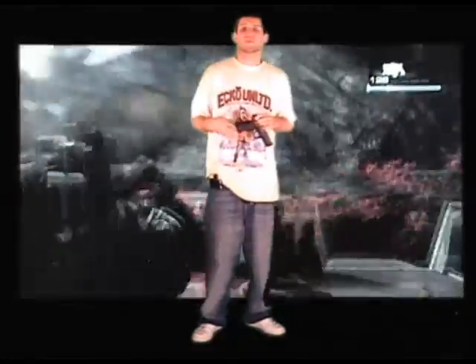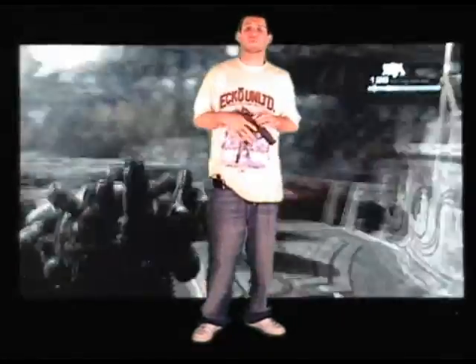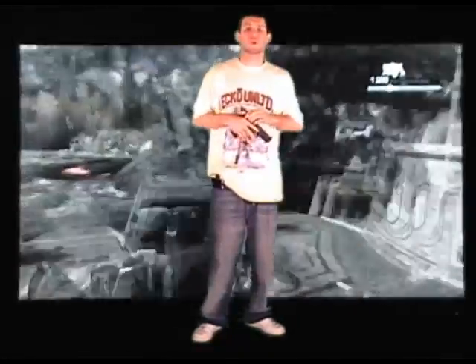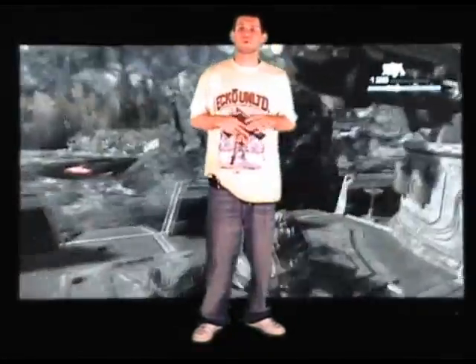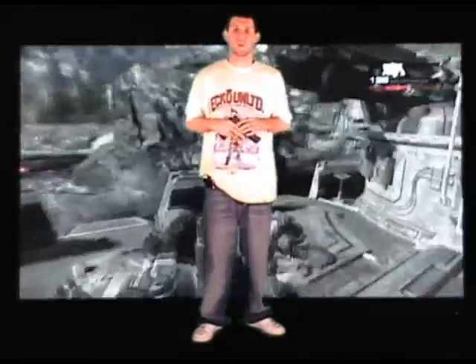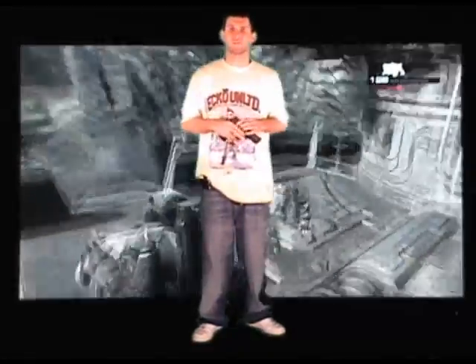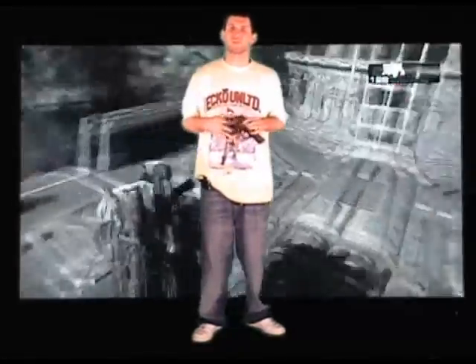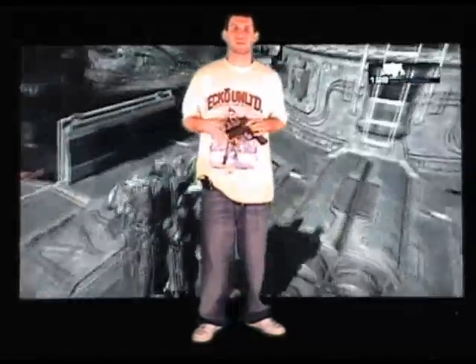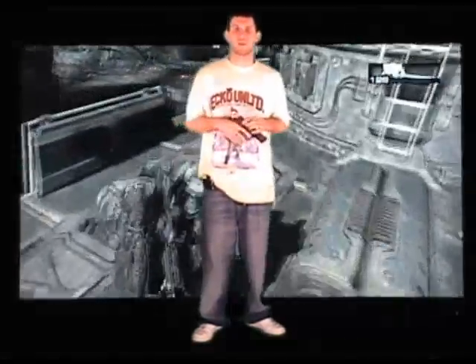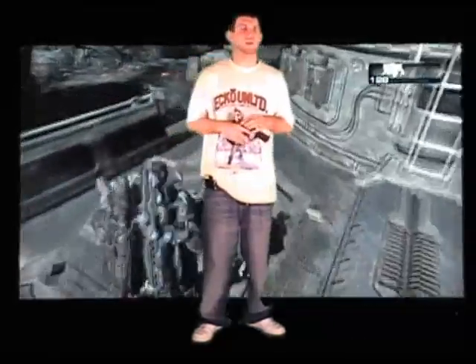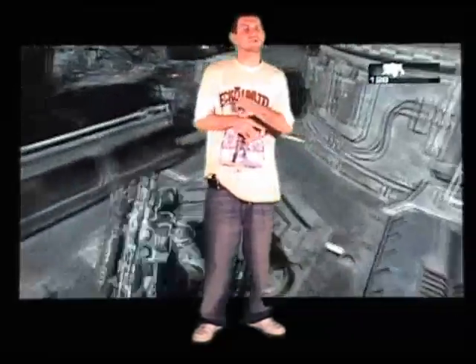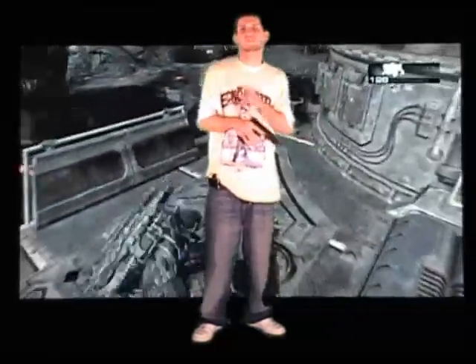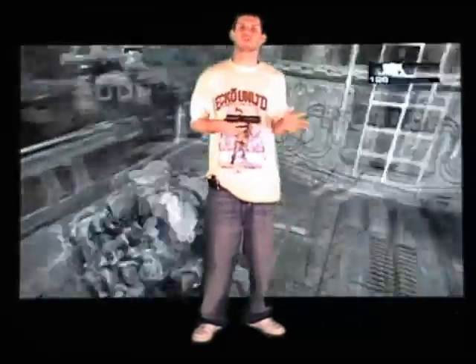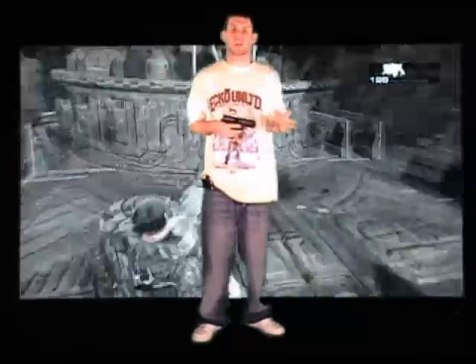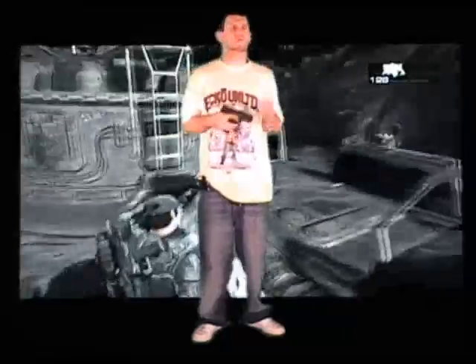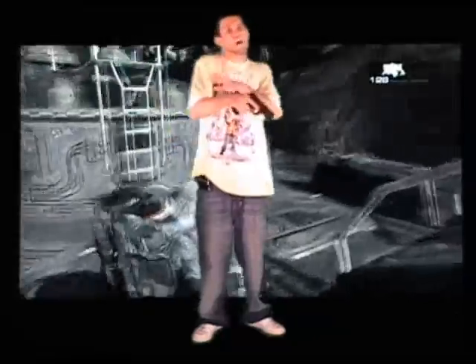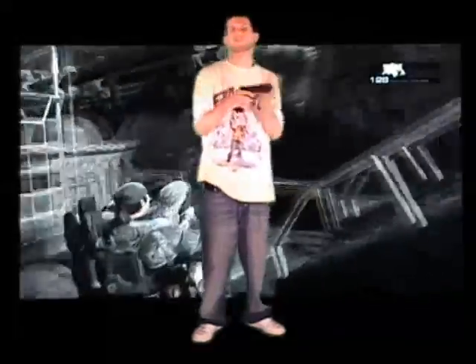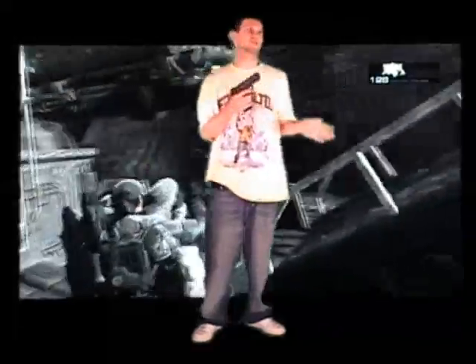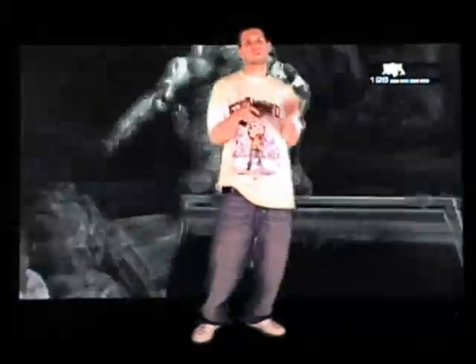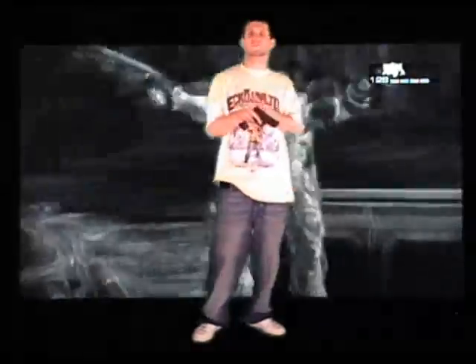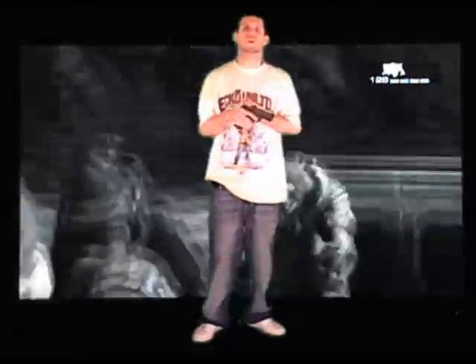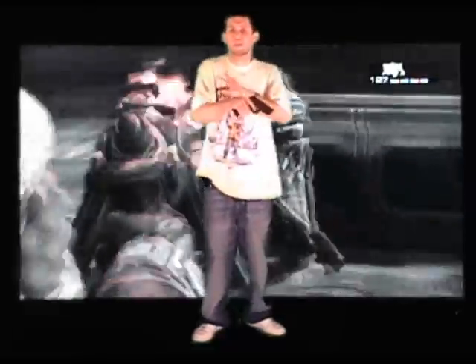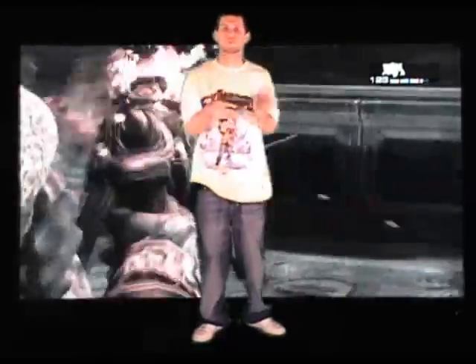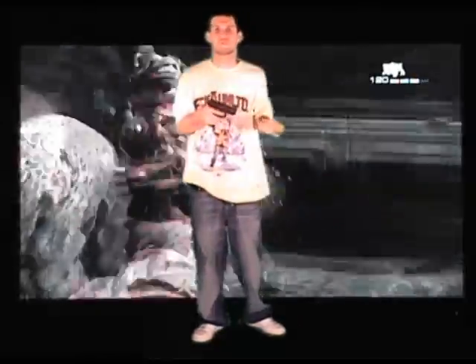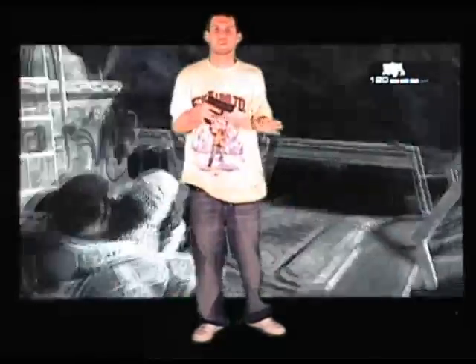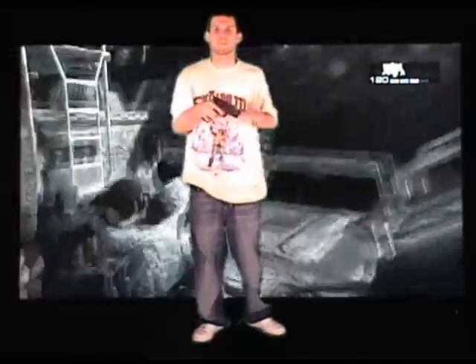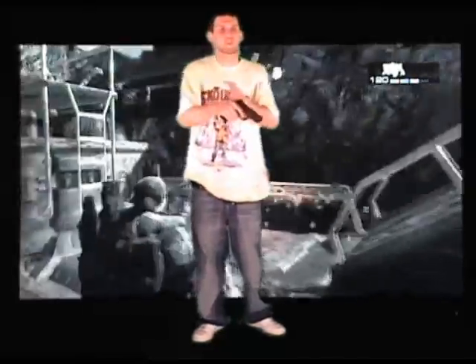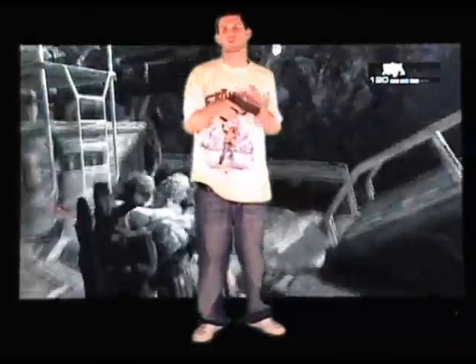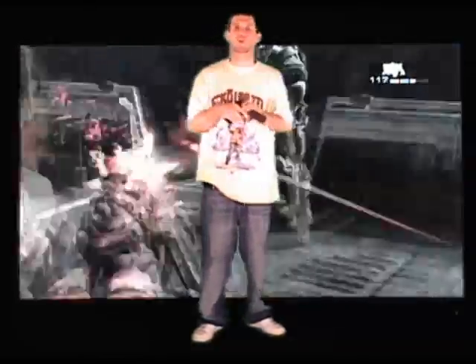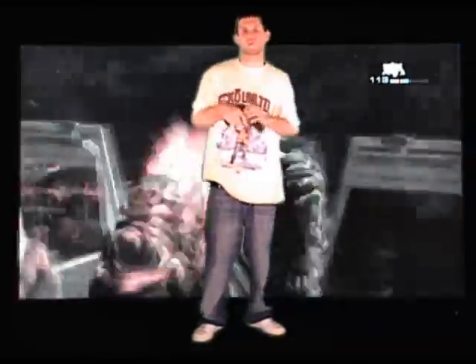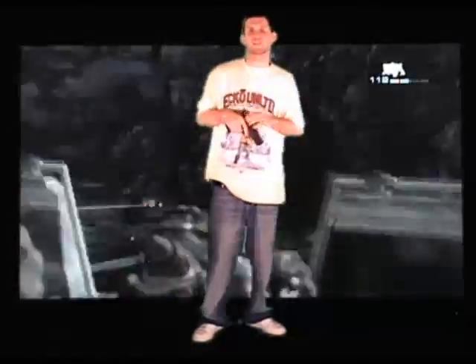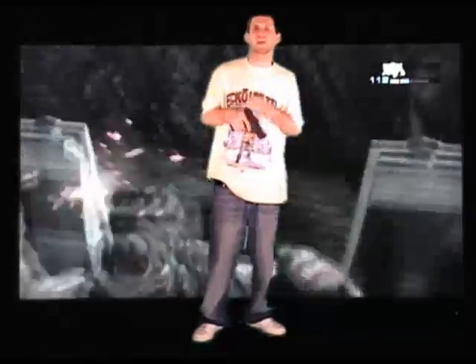You don't want to go to the range with a dirty gun and get stuck jamming. You're out there enjoying your fun, playing with your friends, shooting and going crazy.